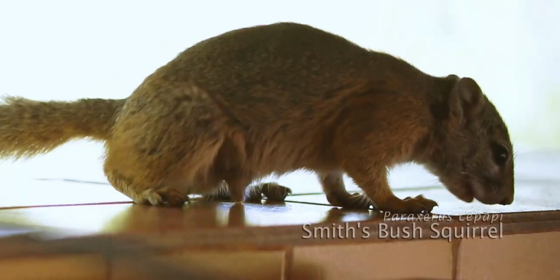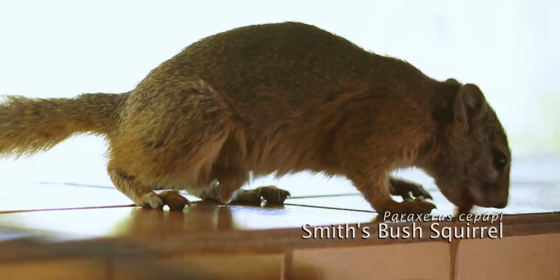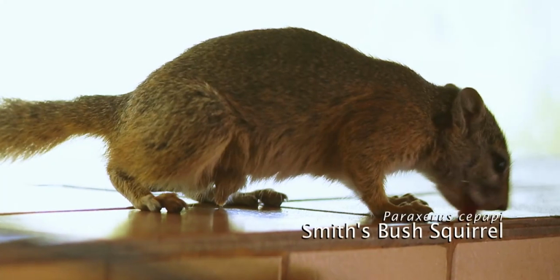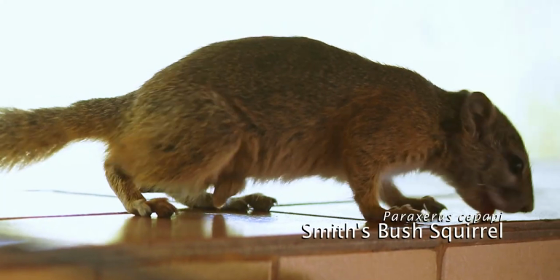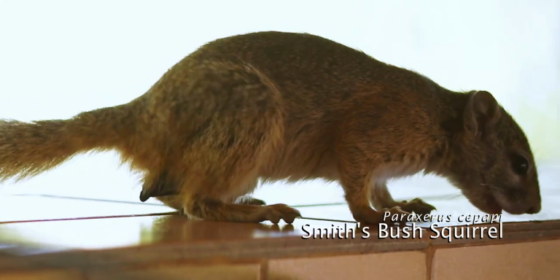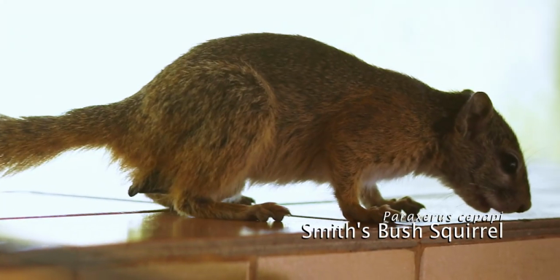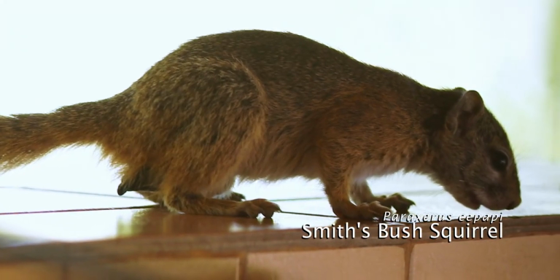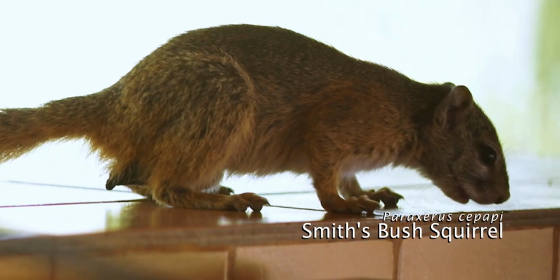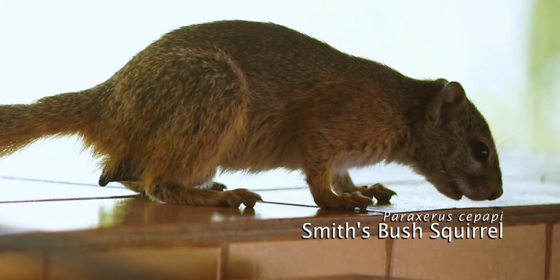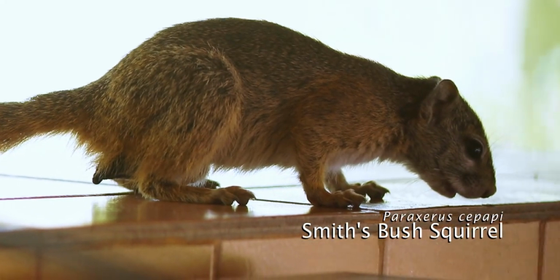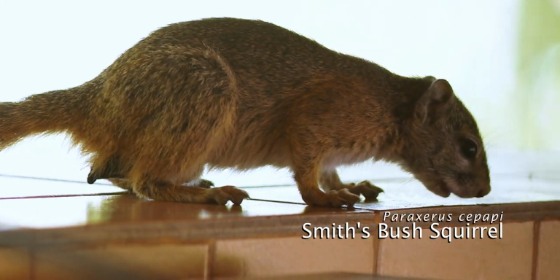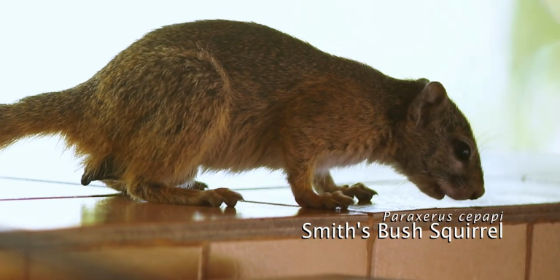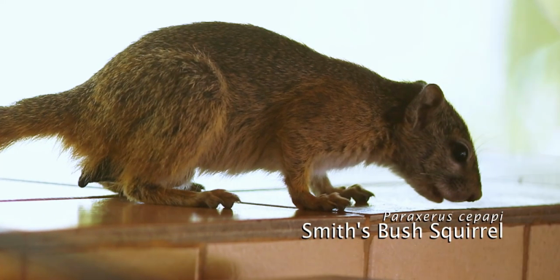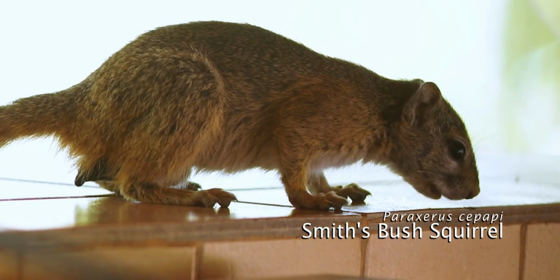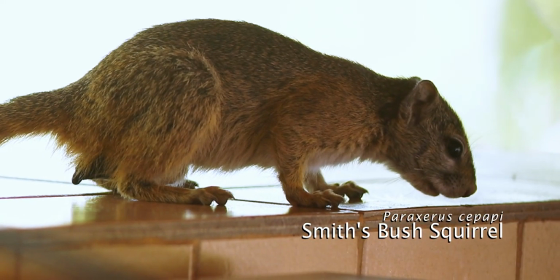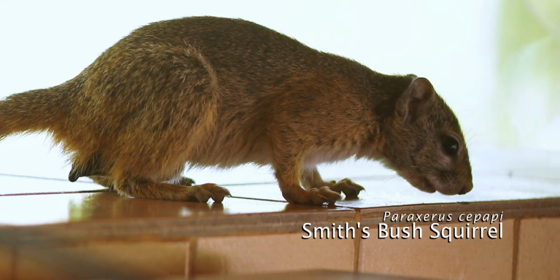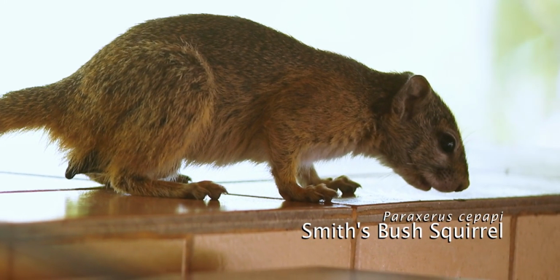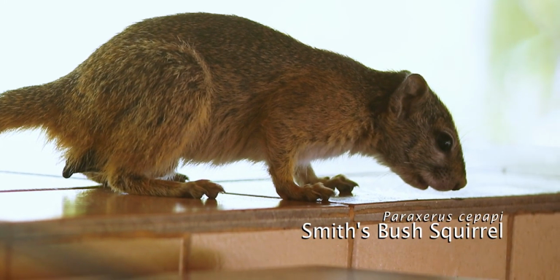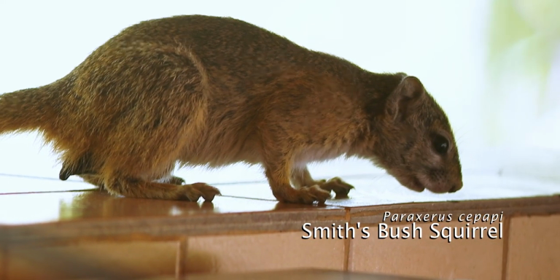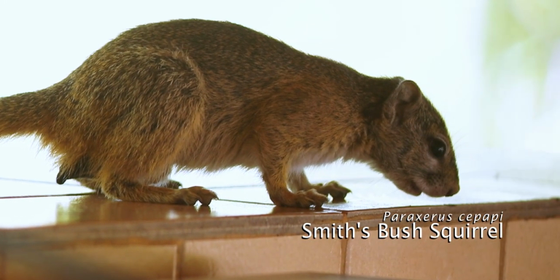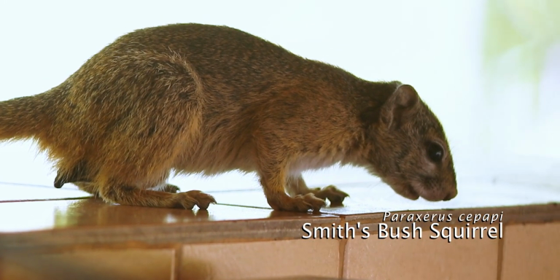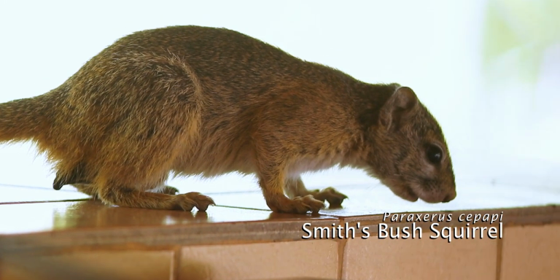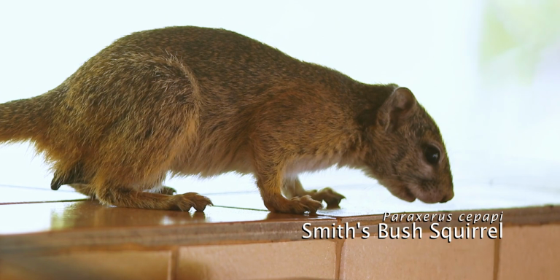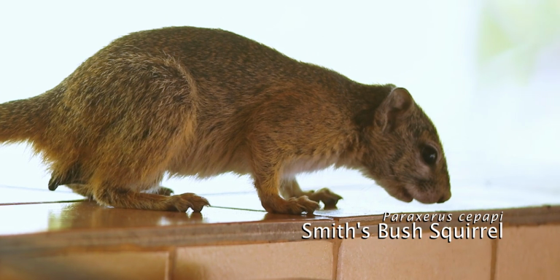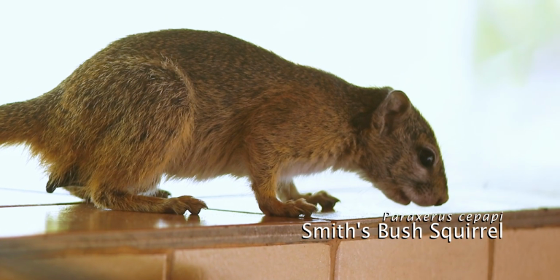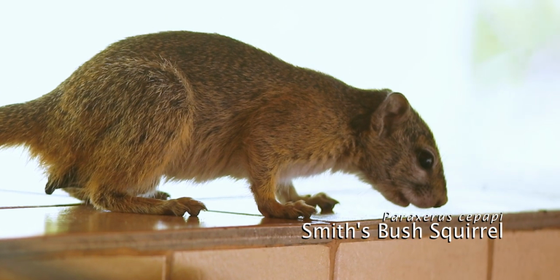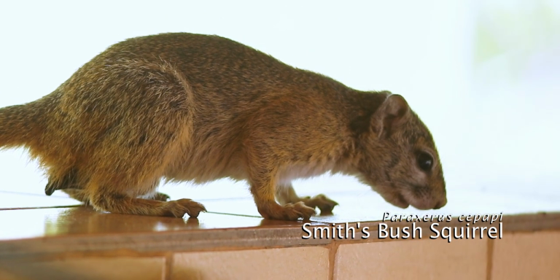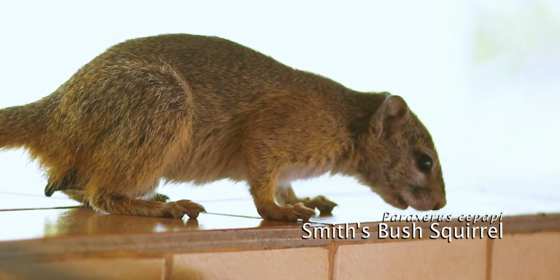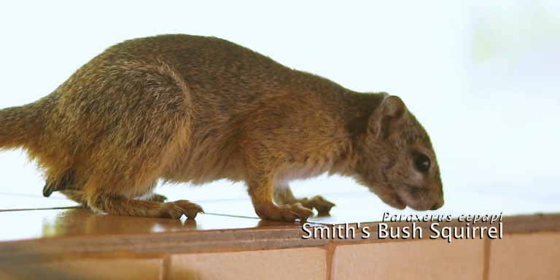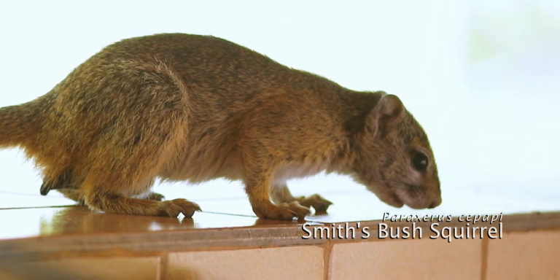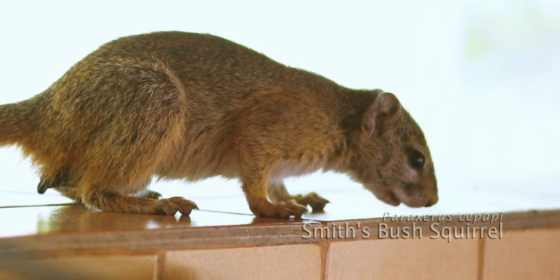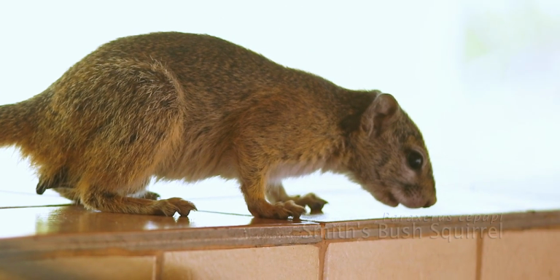Meanwhile back at the camp, there's a small visitor that came to see if there are any scraps to scavenge.